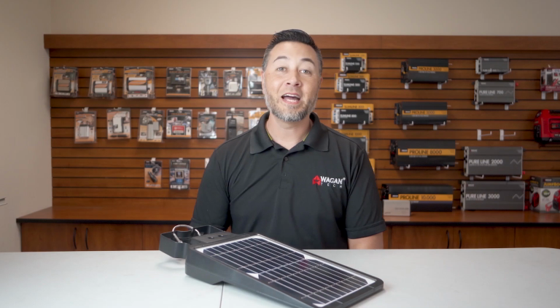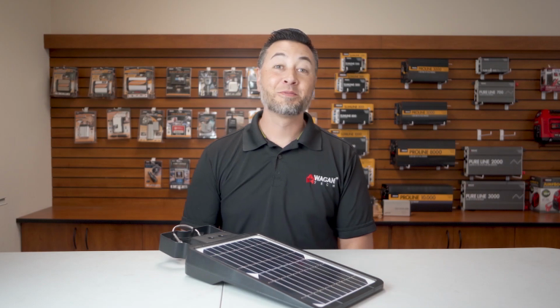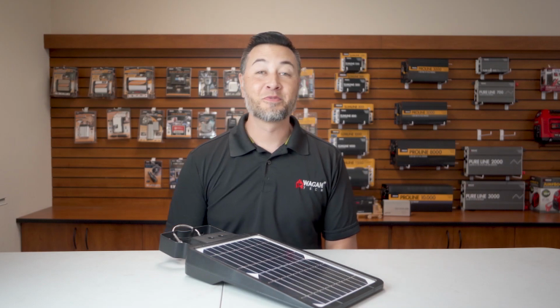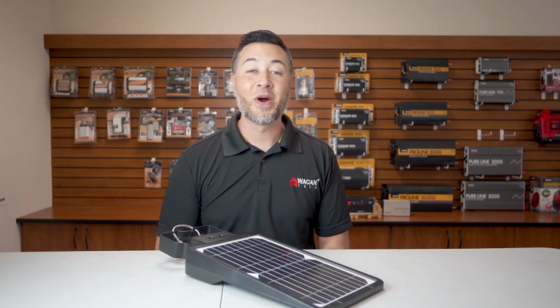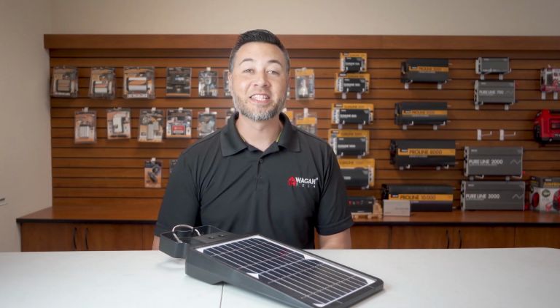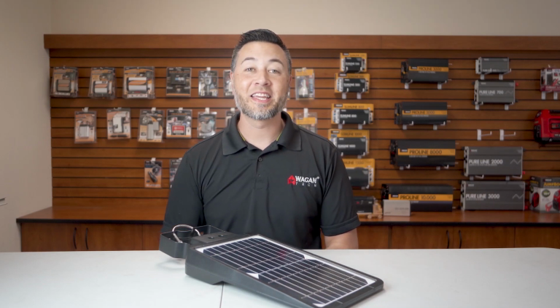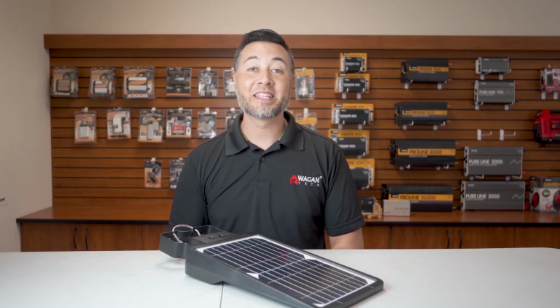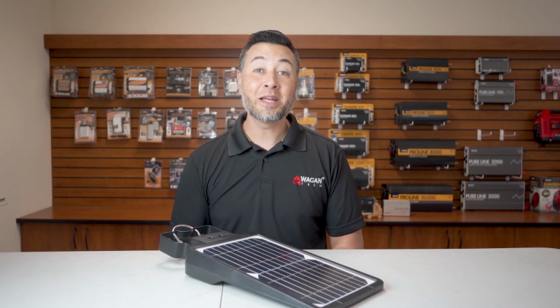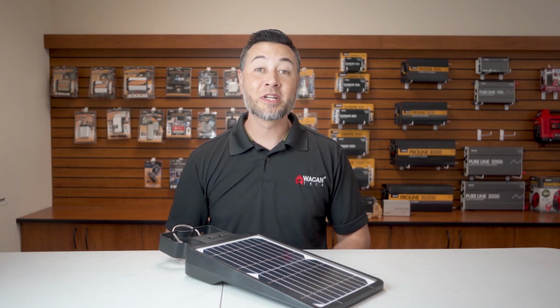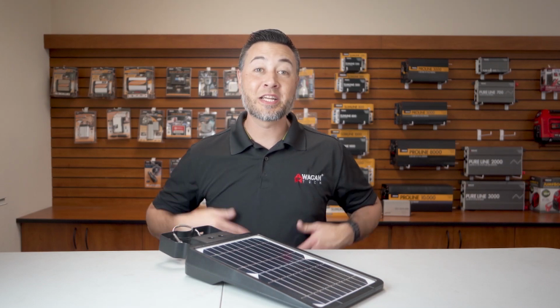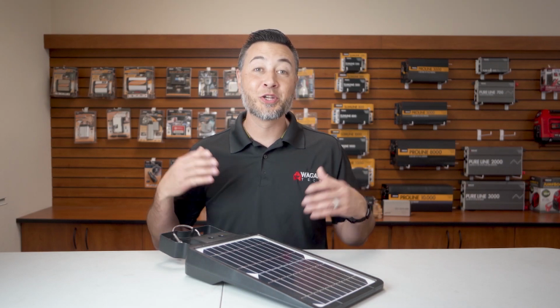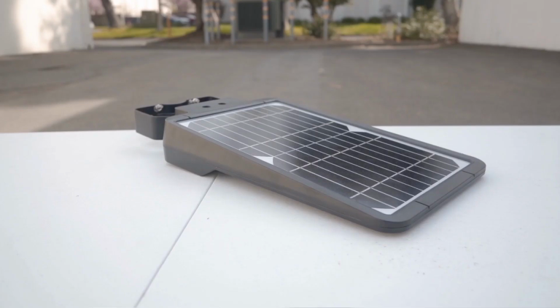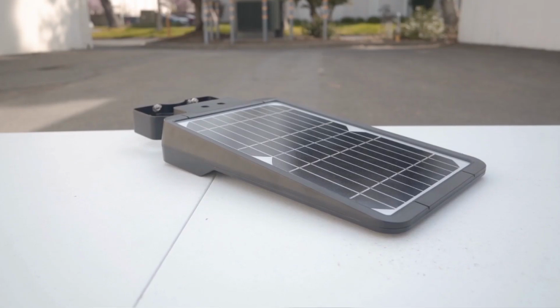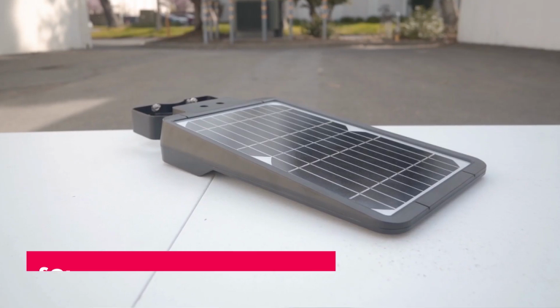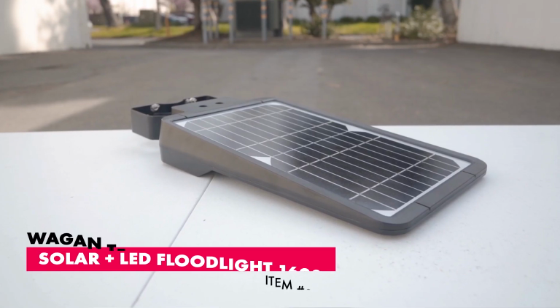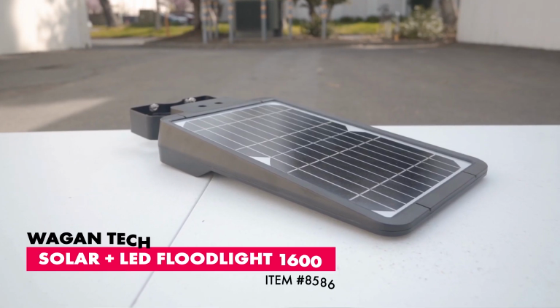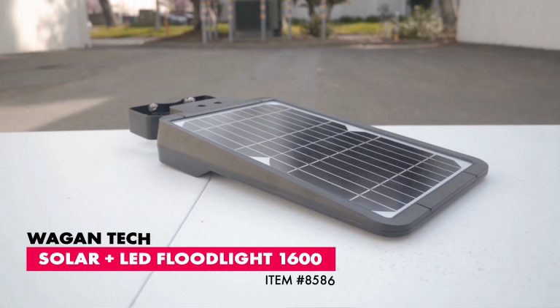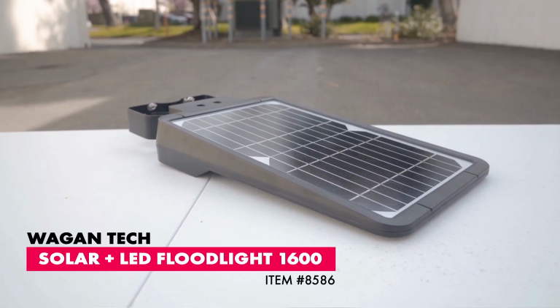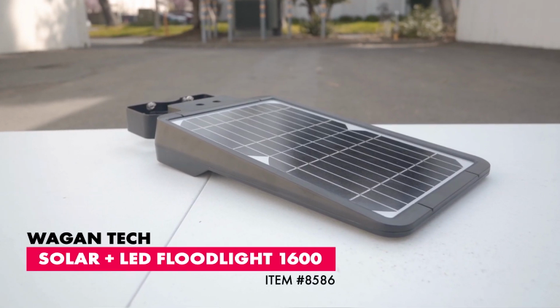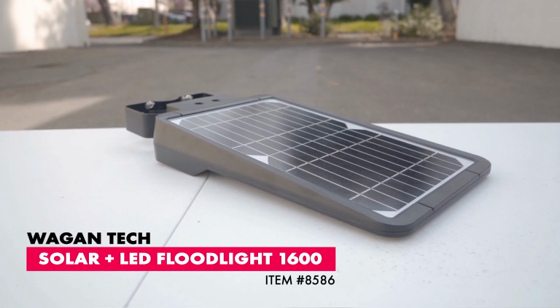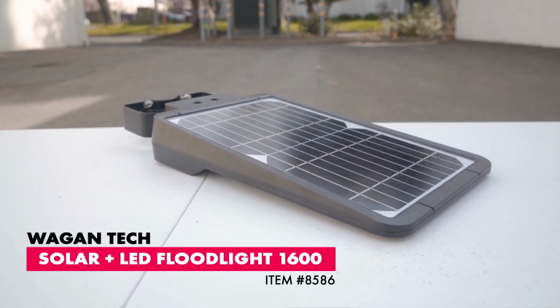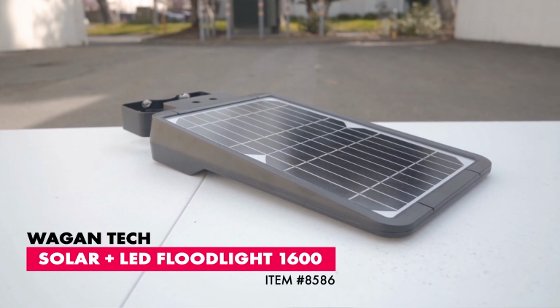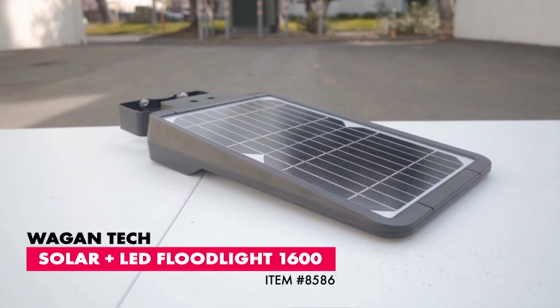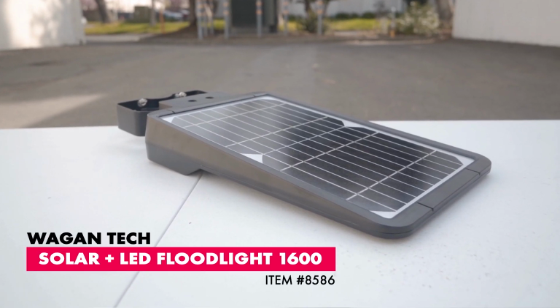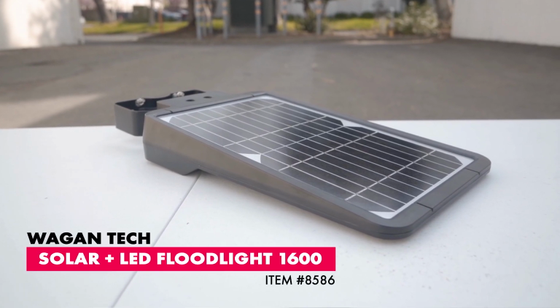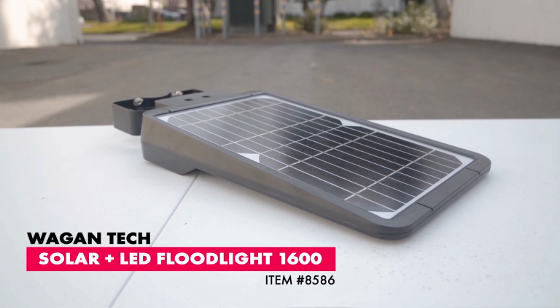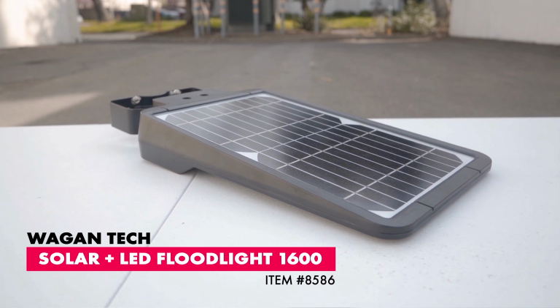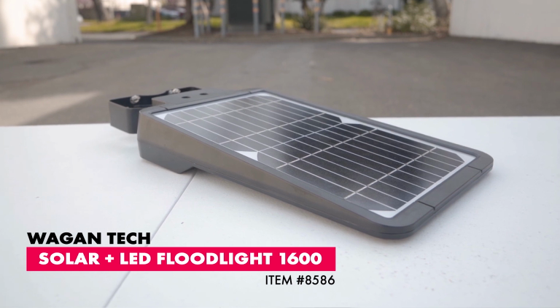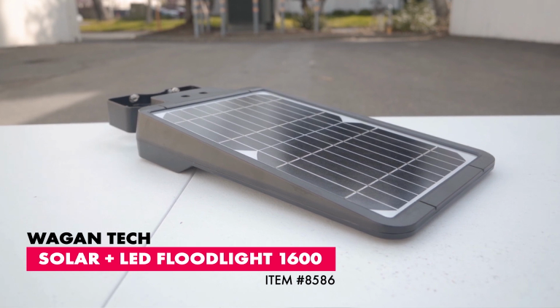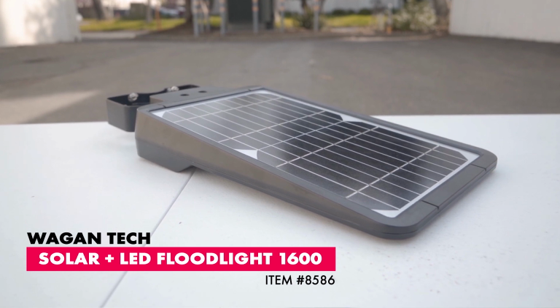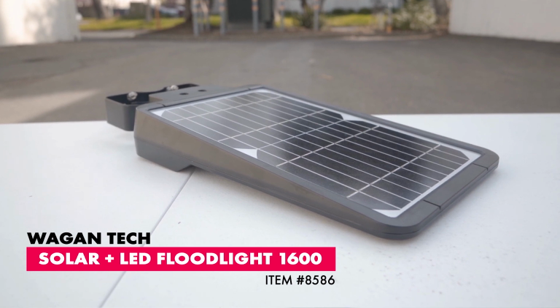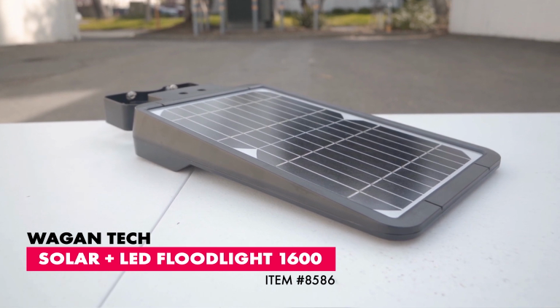Hi, I'm Justin from Wayangatech, and today we're going to take a look at our Solar LED Floodlight 1600, item number 8586.